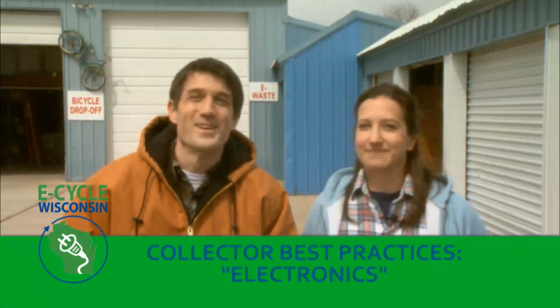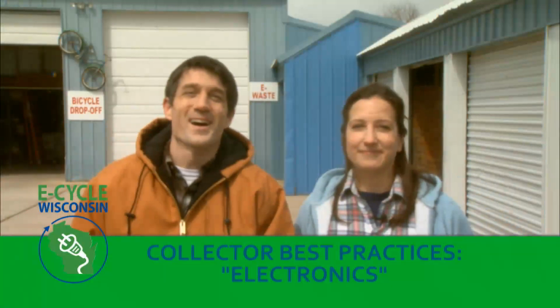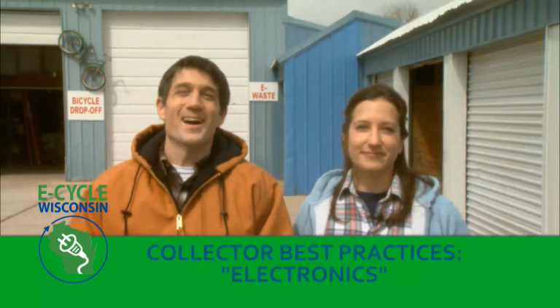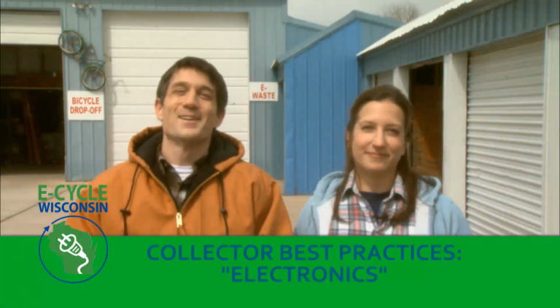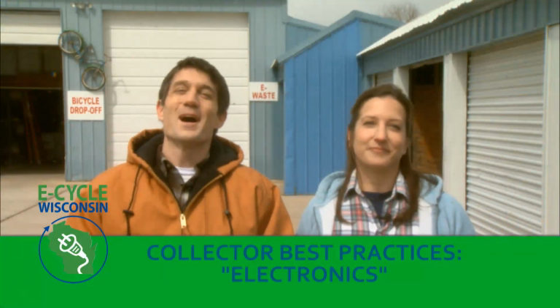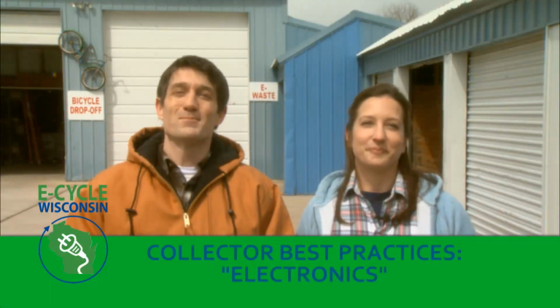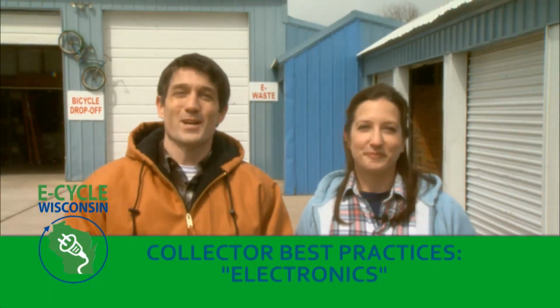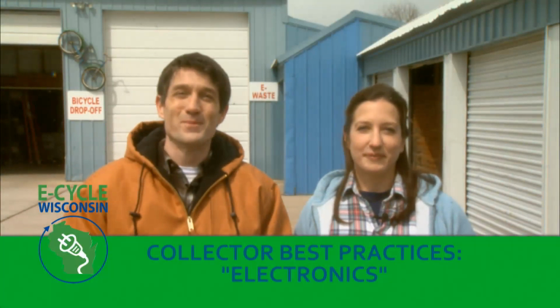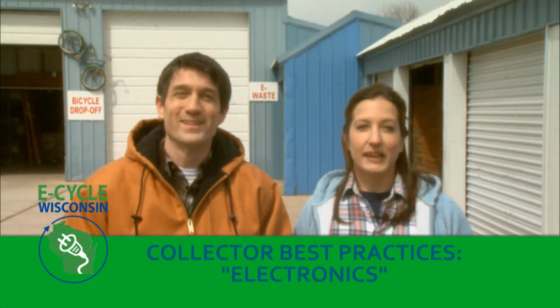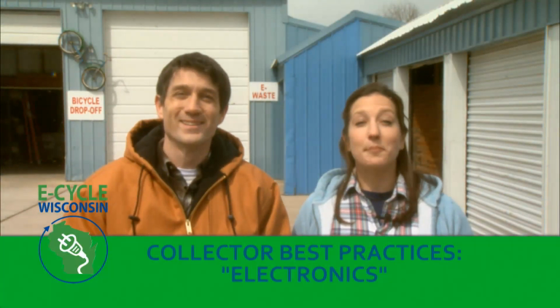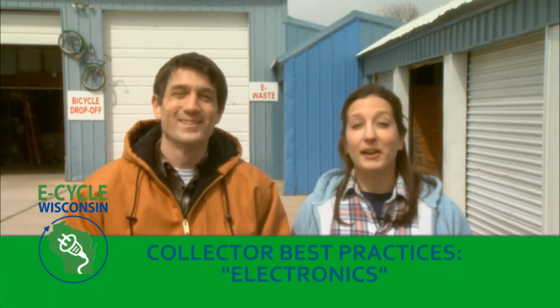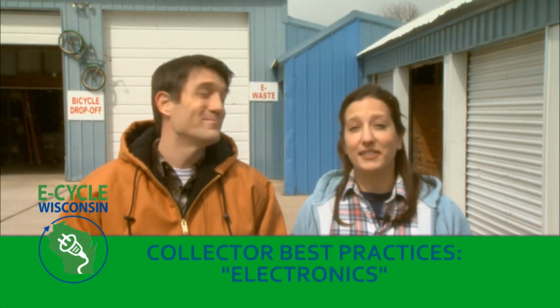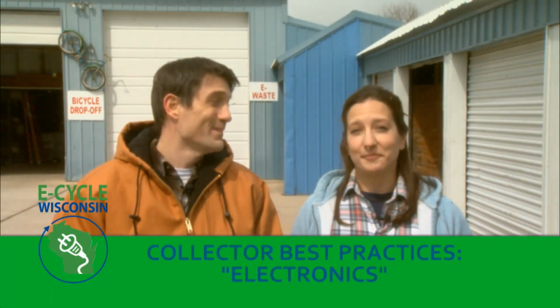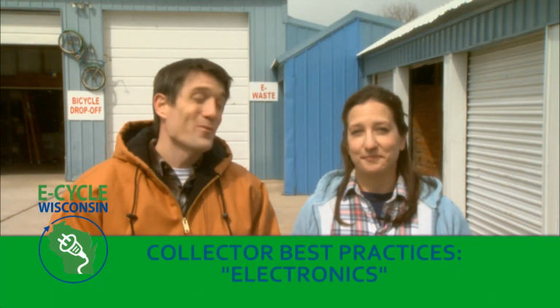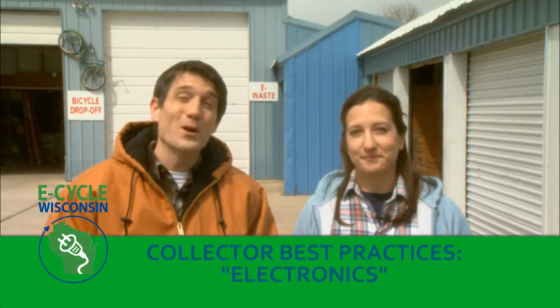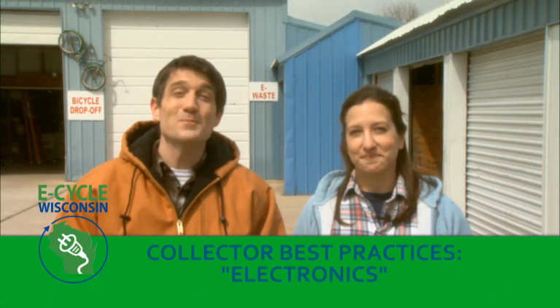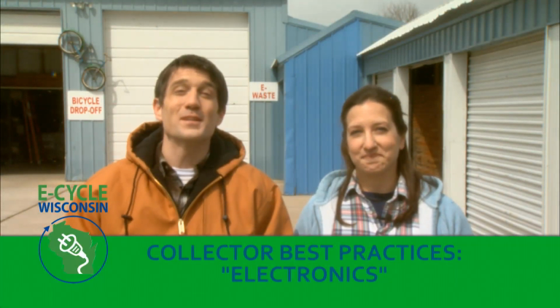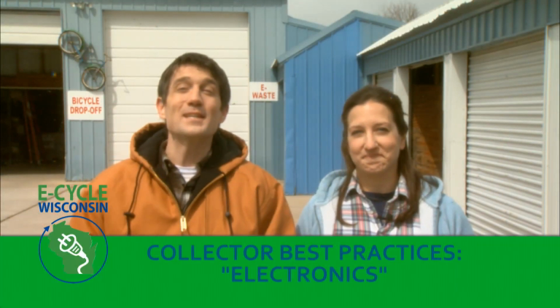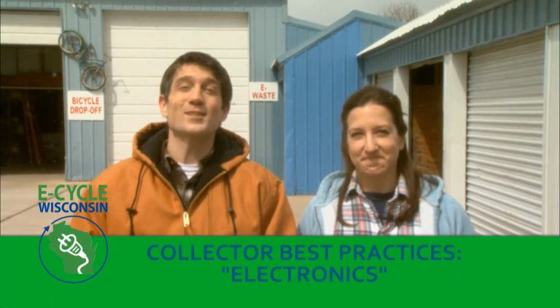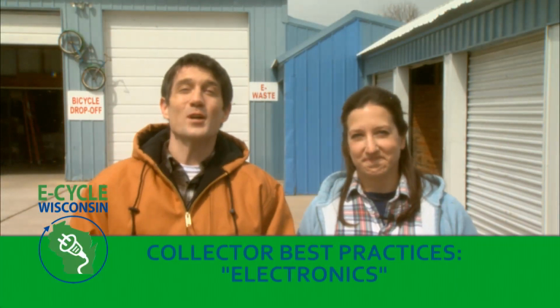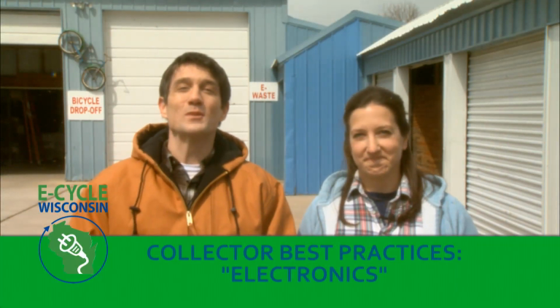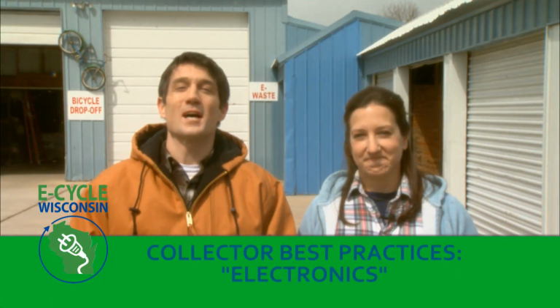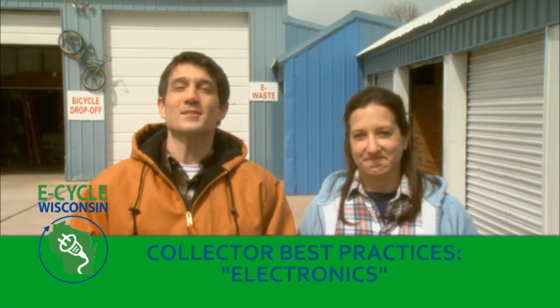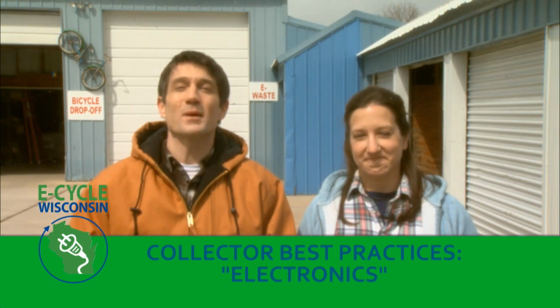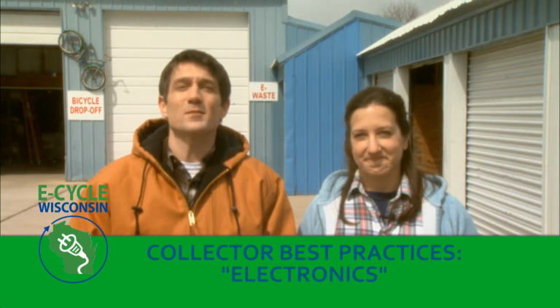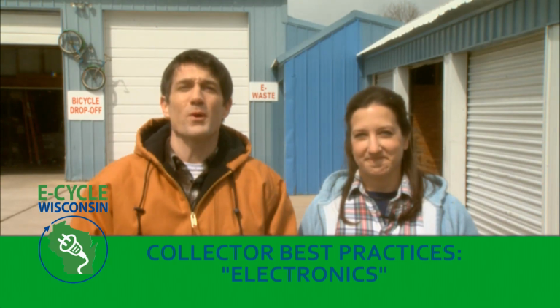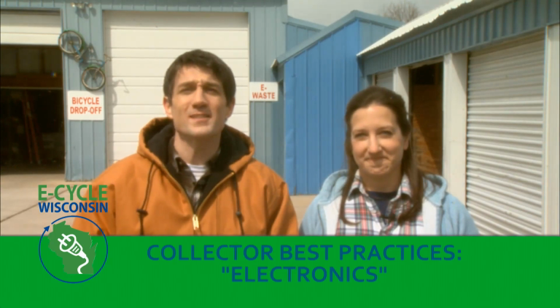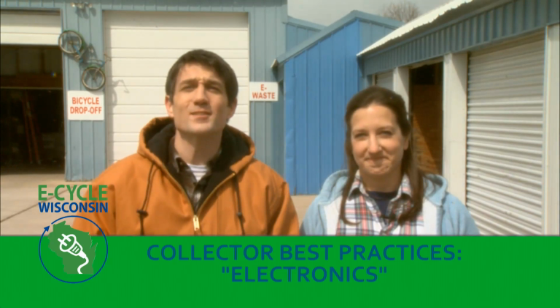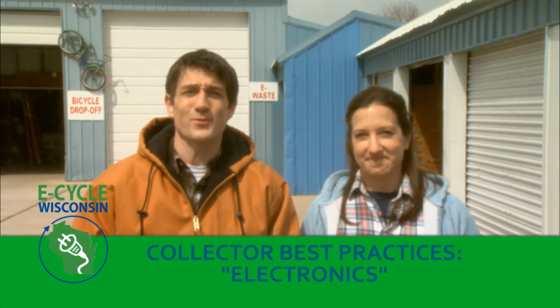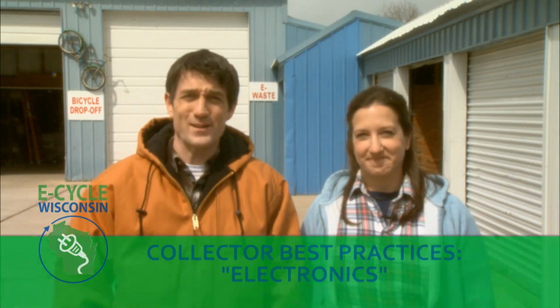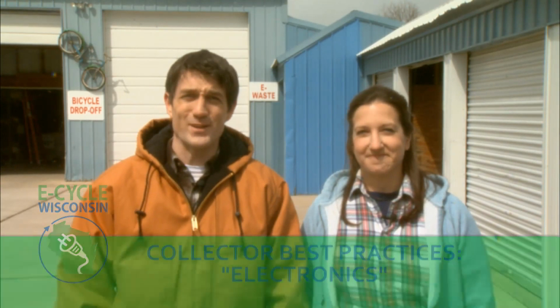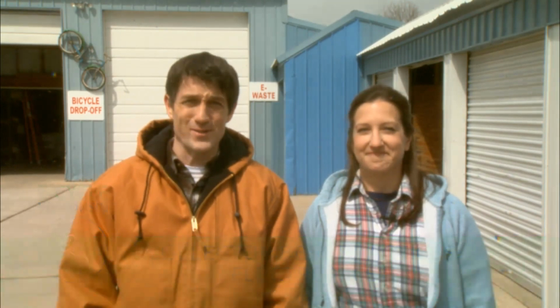Hi, I'm Jim. And I'm Beth. Welcome to the eCycle Wisconsin Best Practices training video.